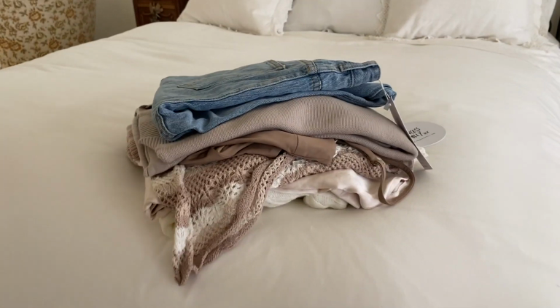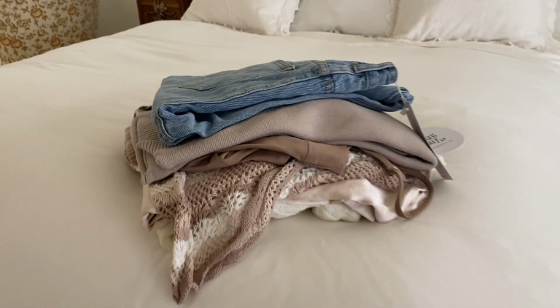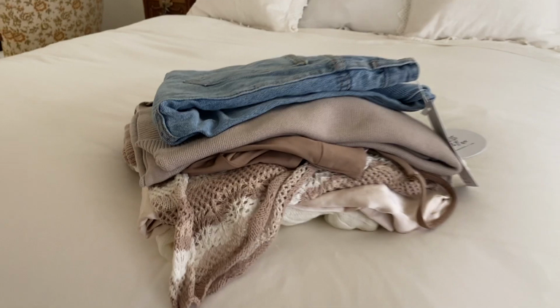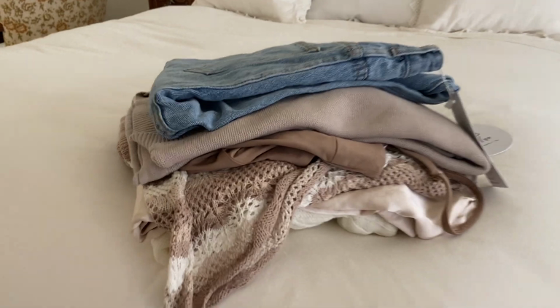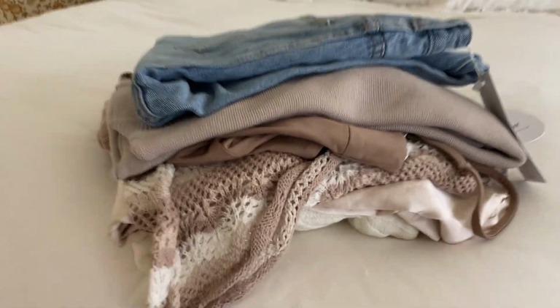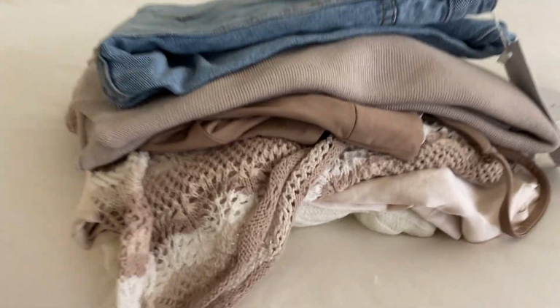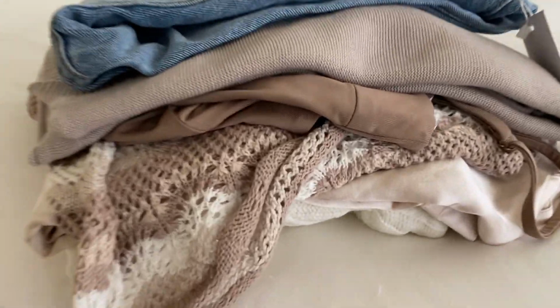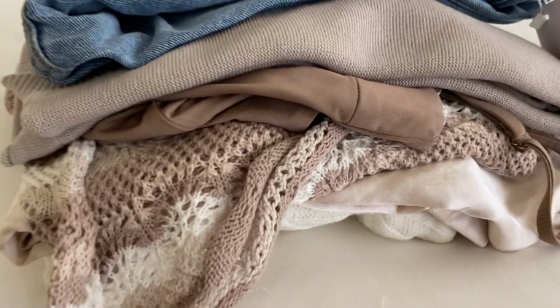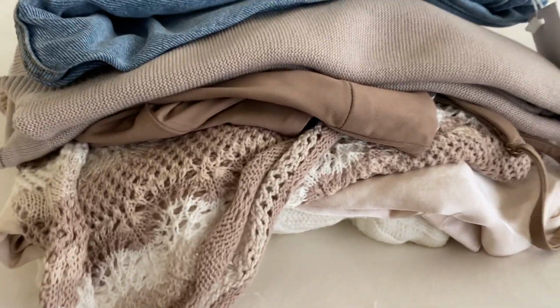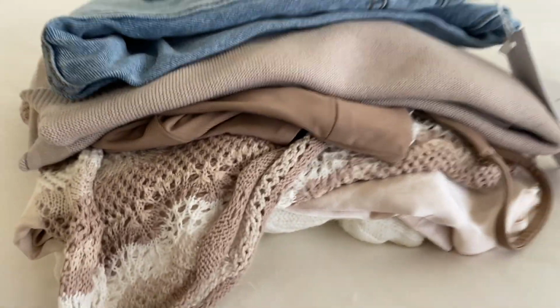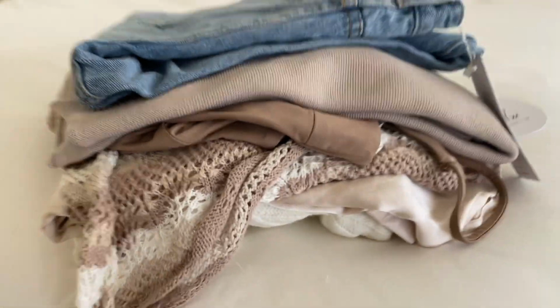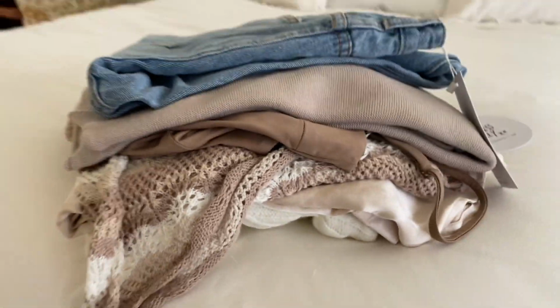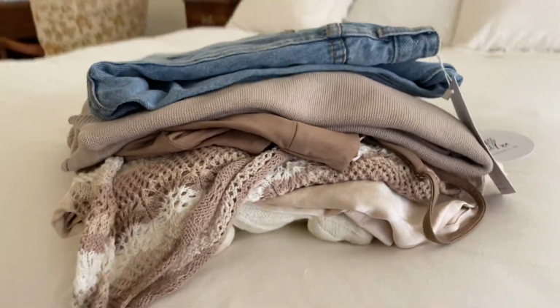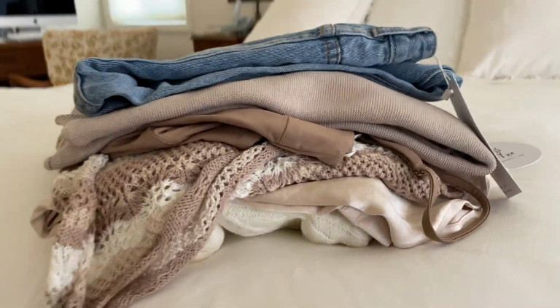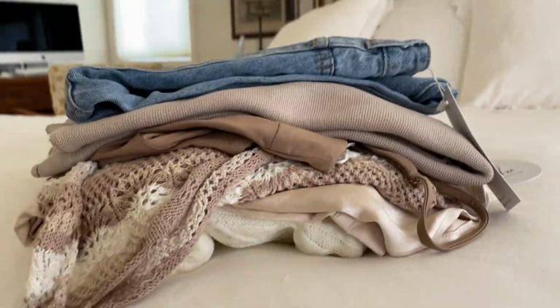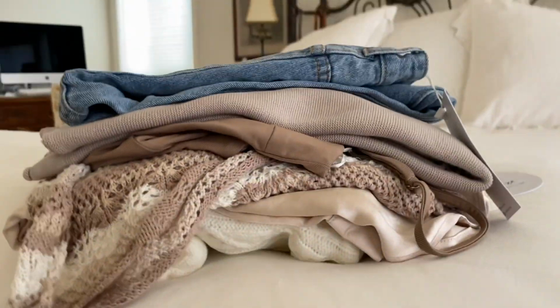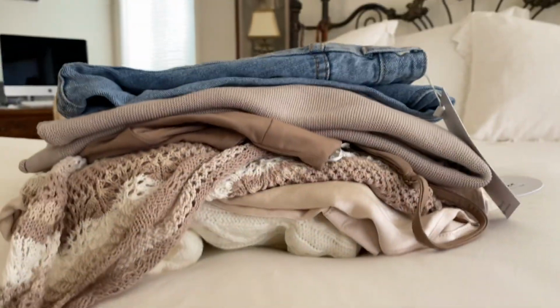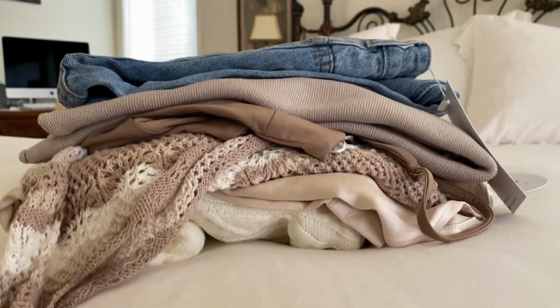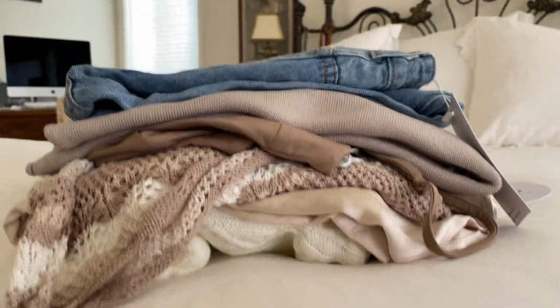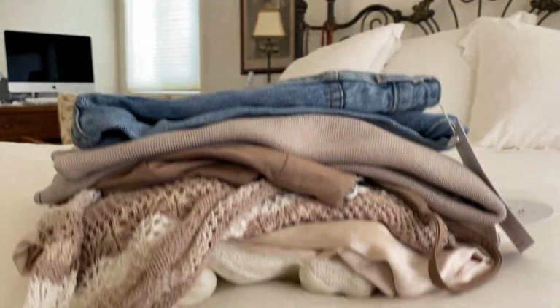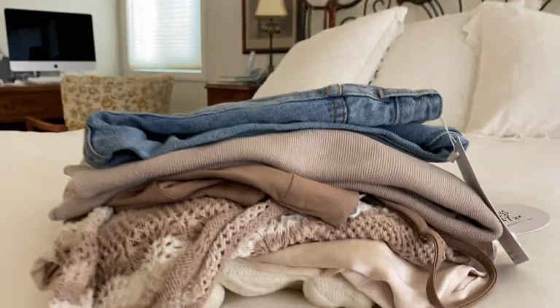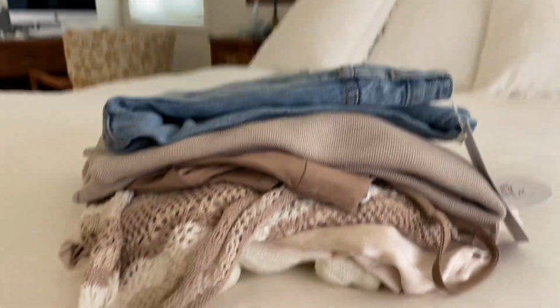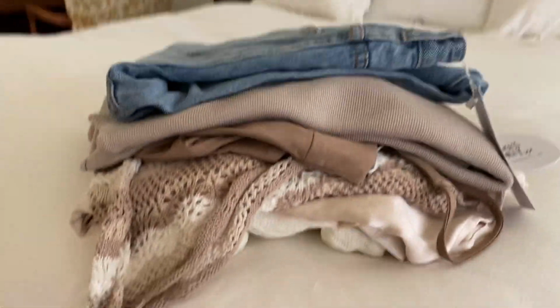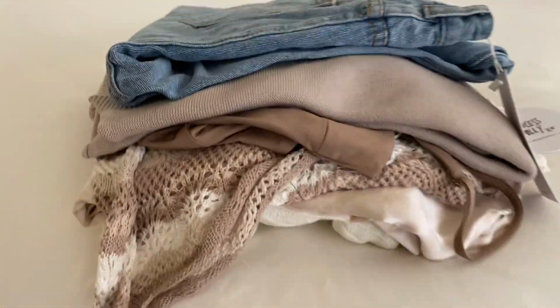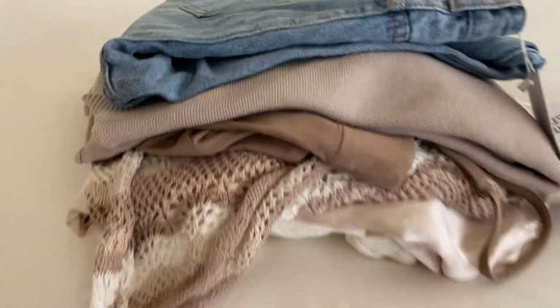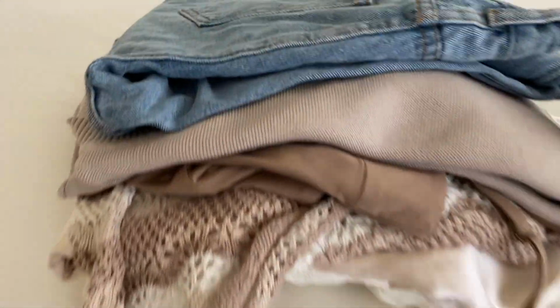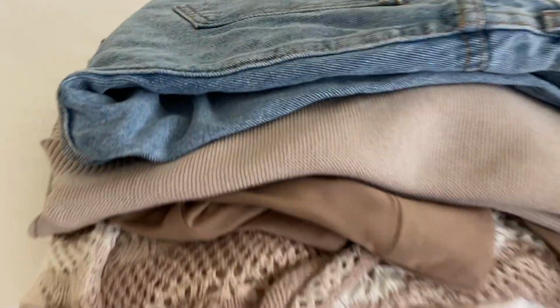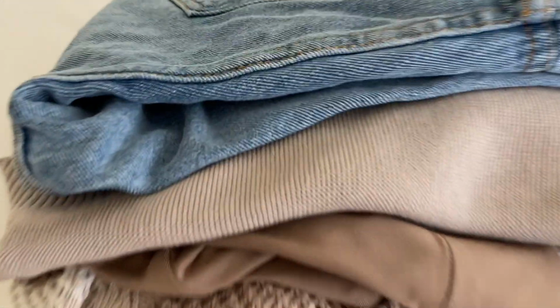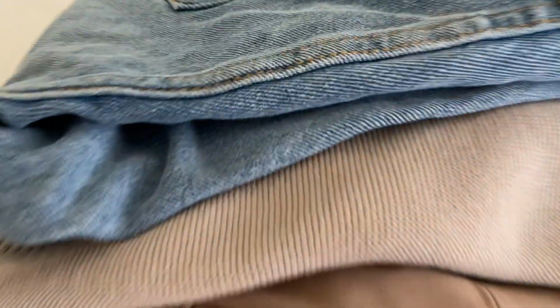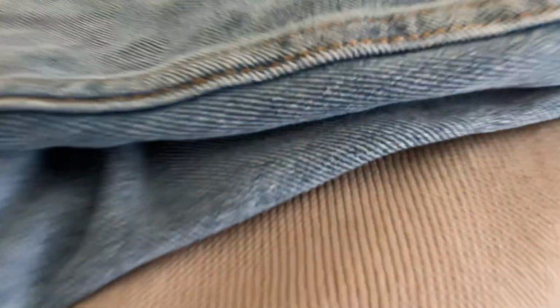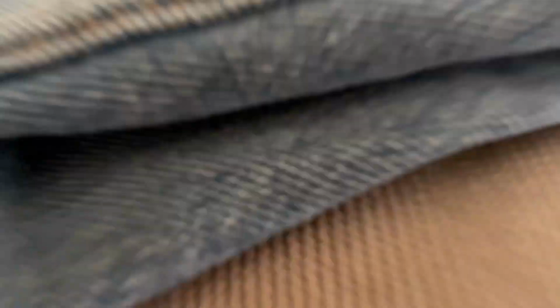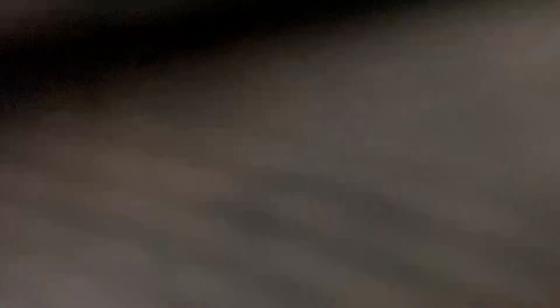Alrighty, so everything is unboxed — you can tell there's definitely a theme here — and let's get into it.